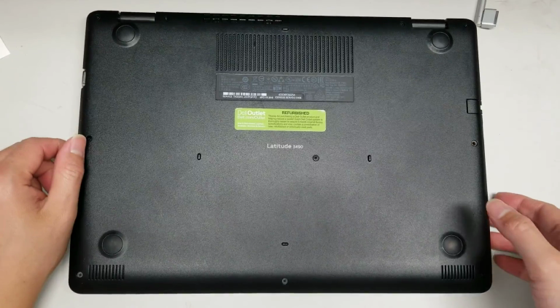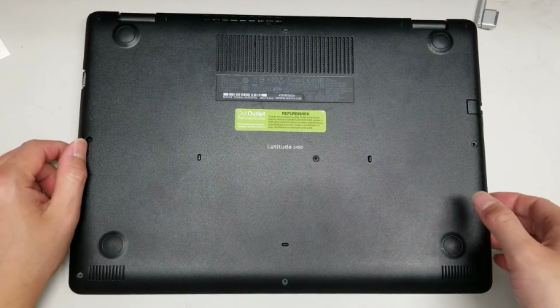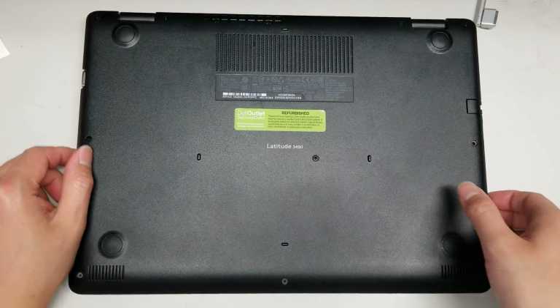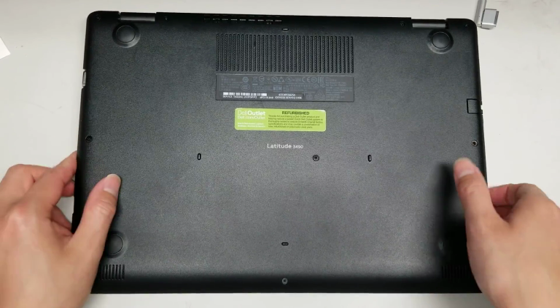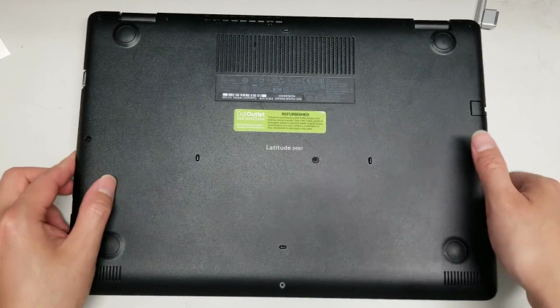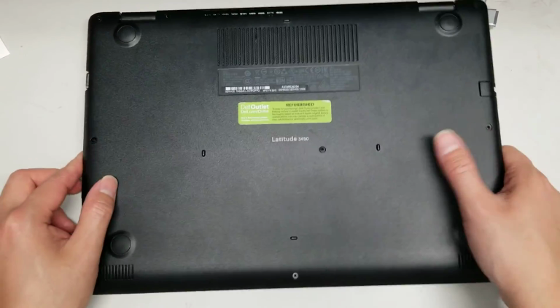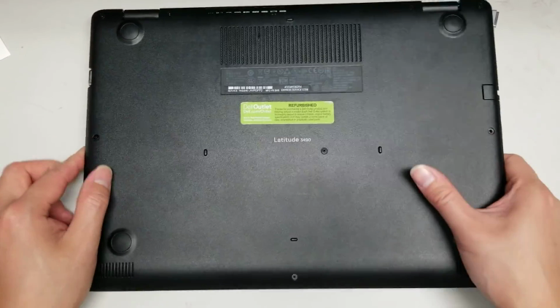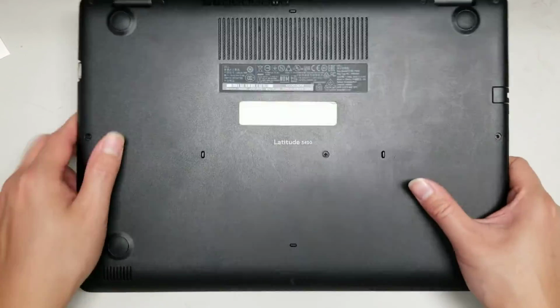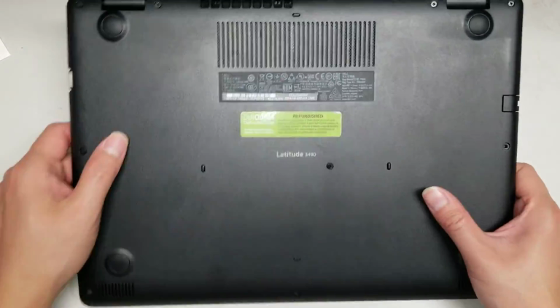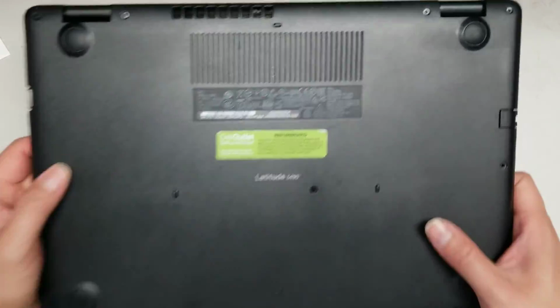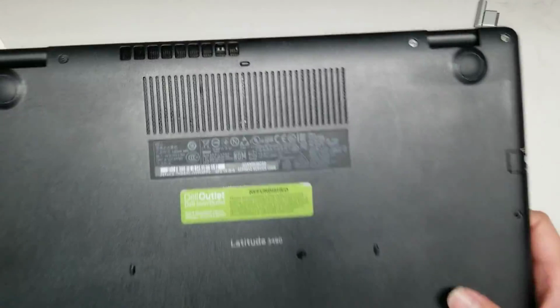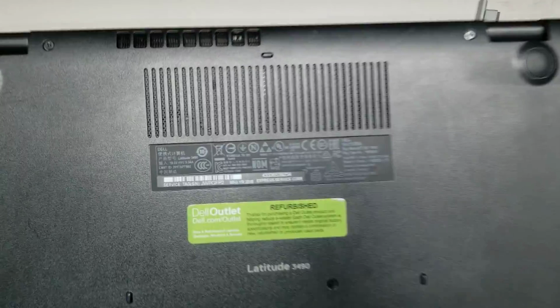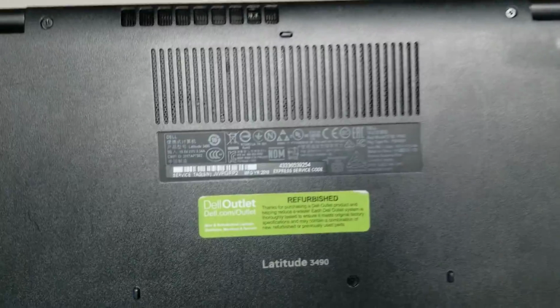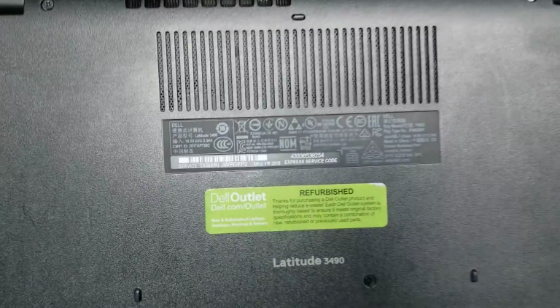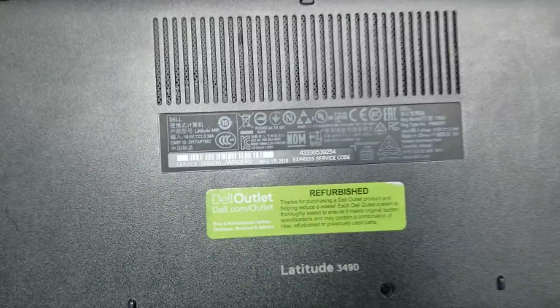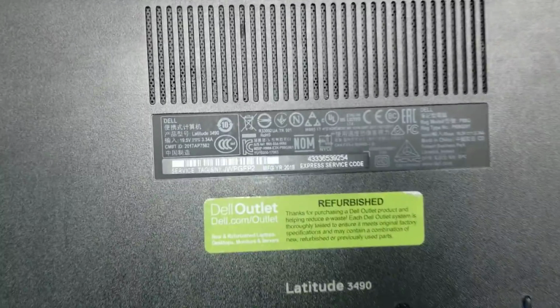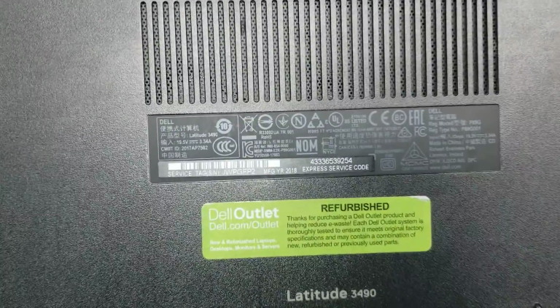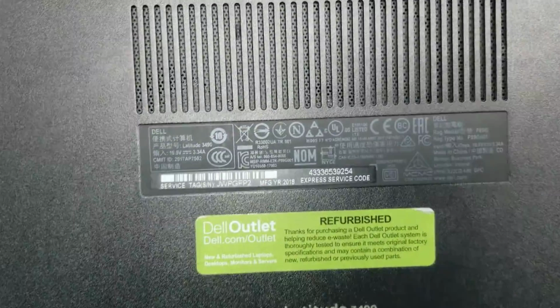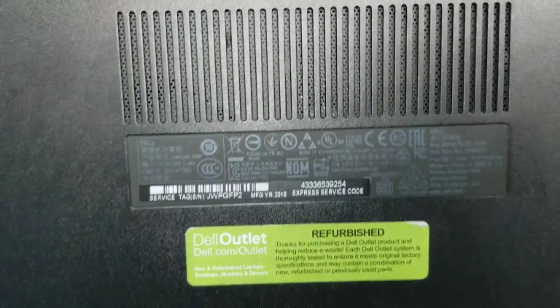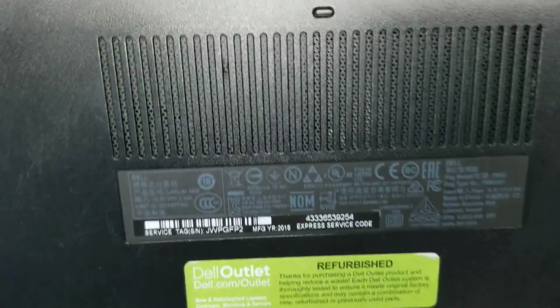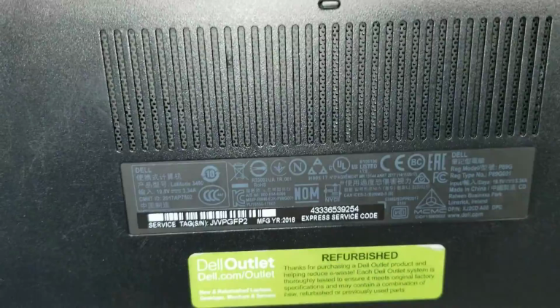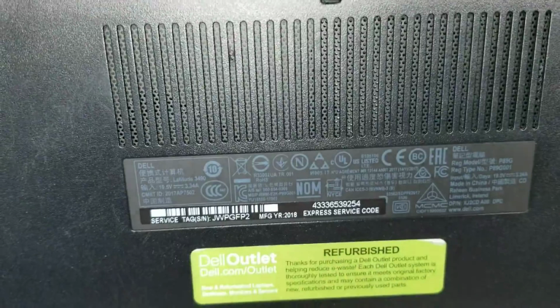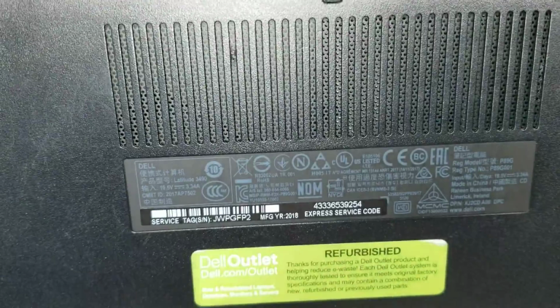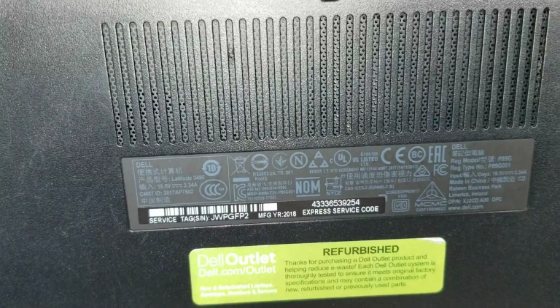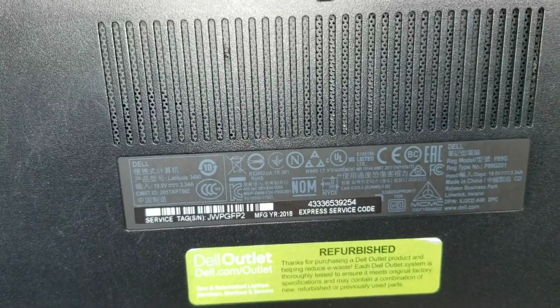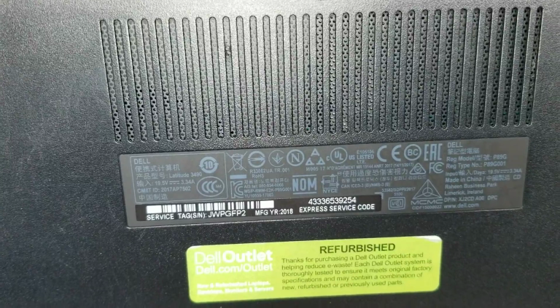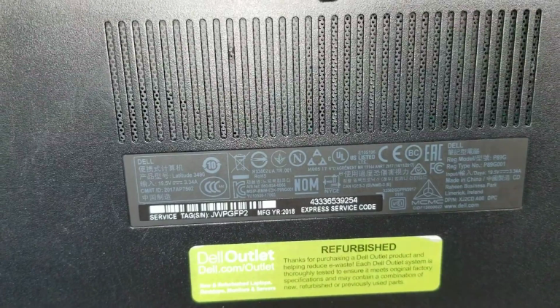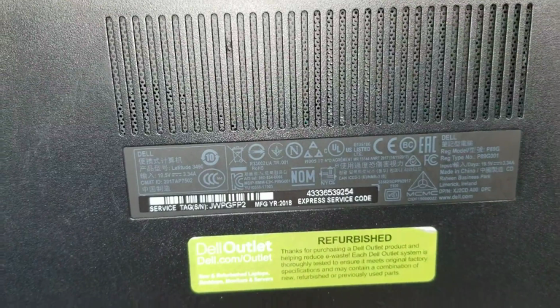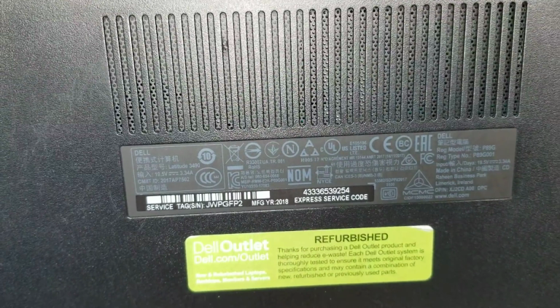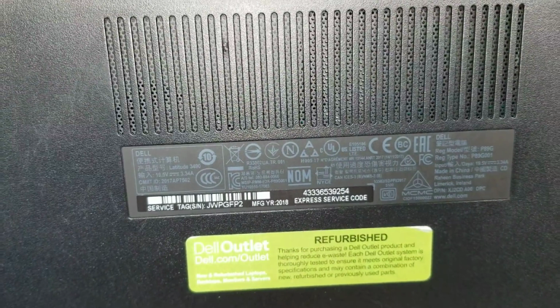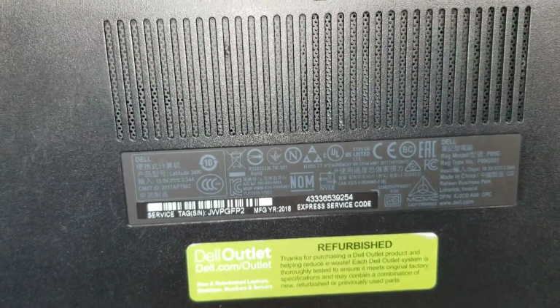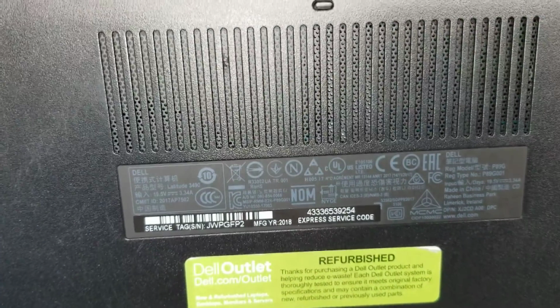I'm going to show how to open up and disassemble a Dell Latitude Model 3490.